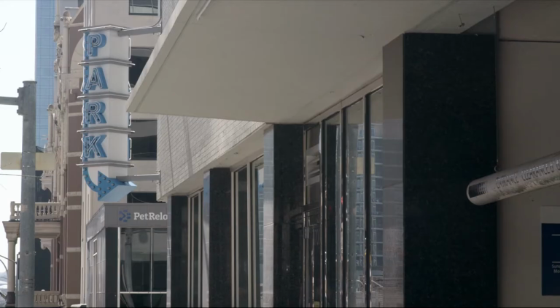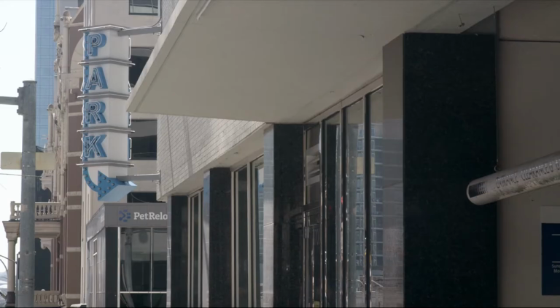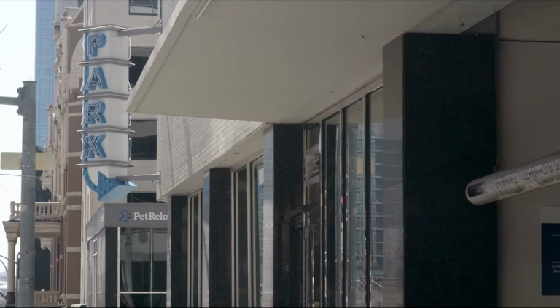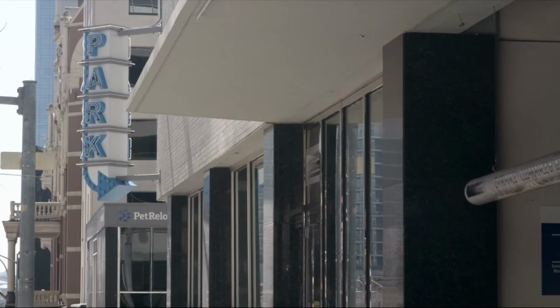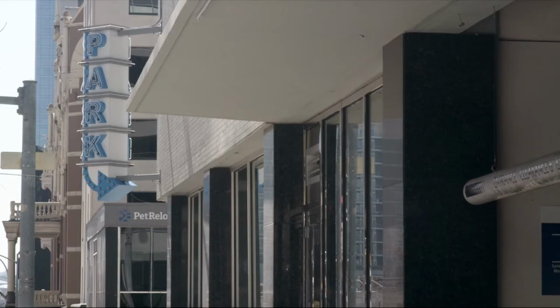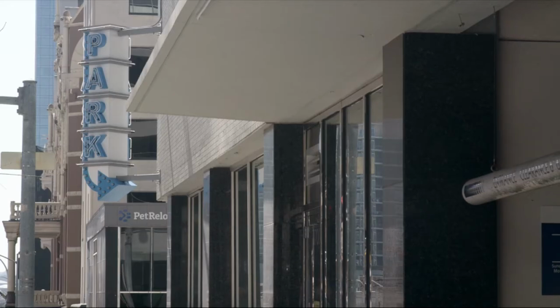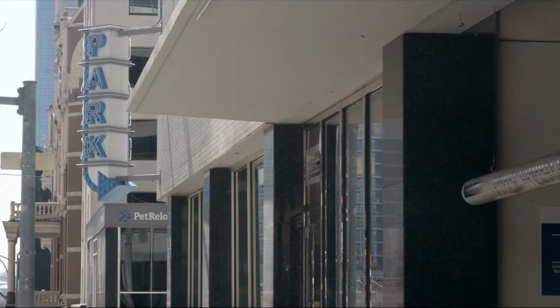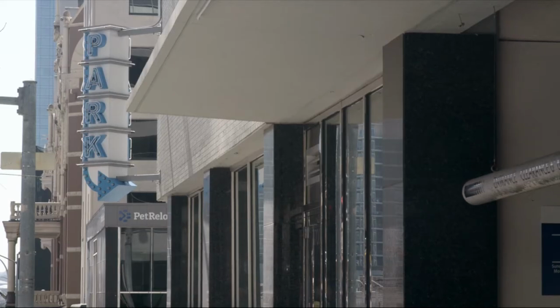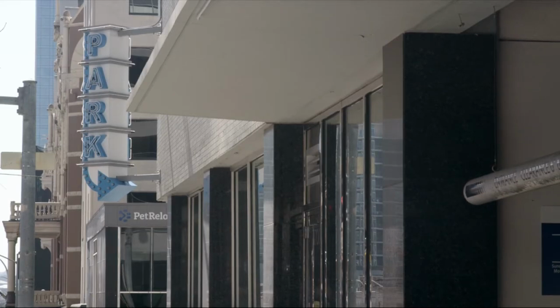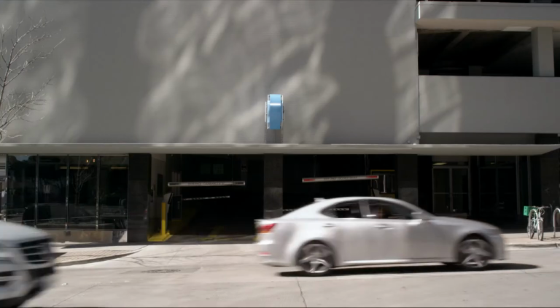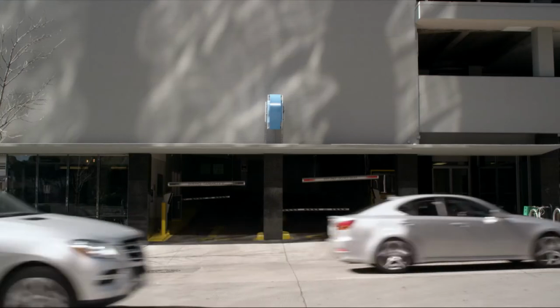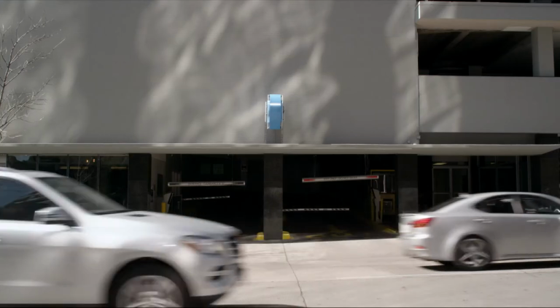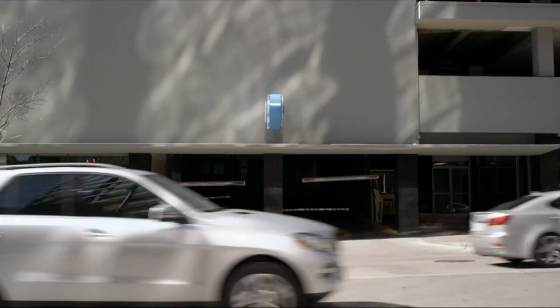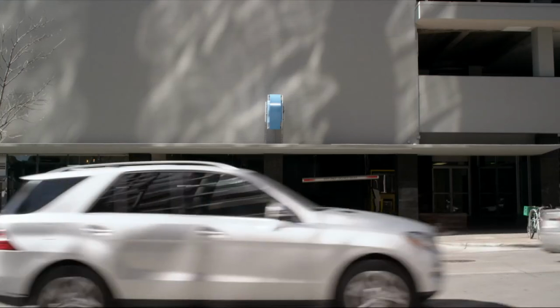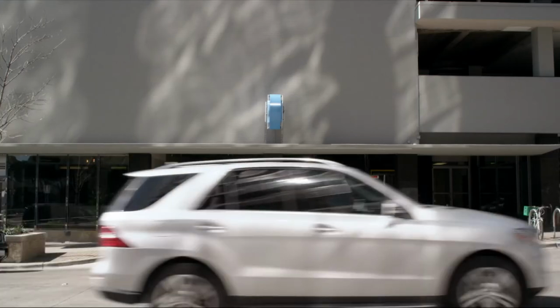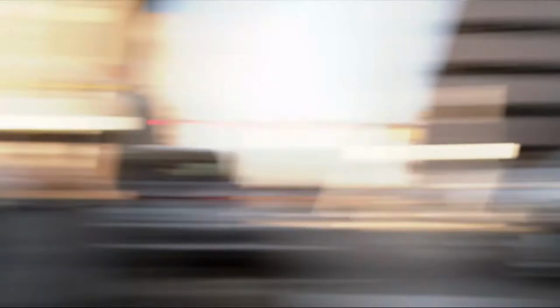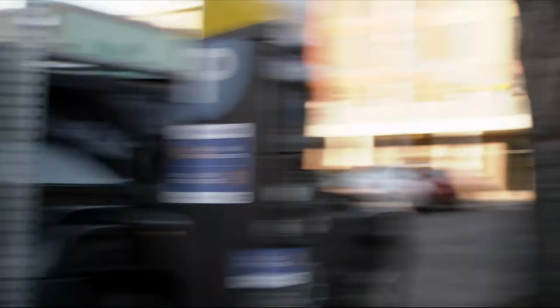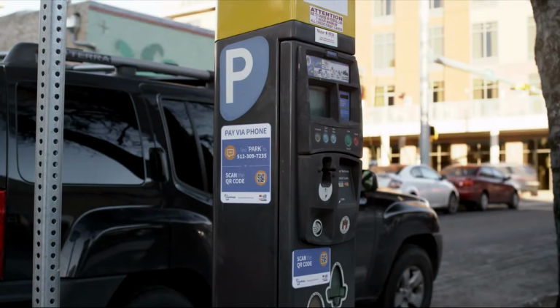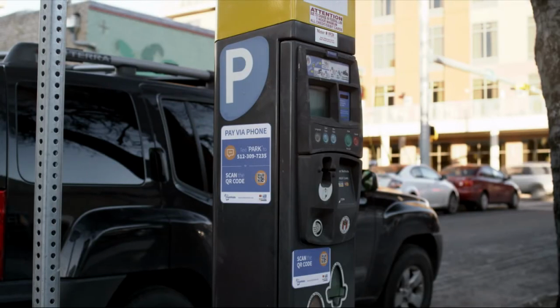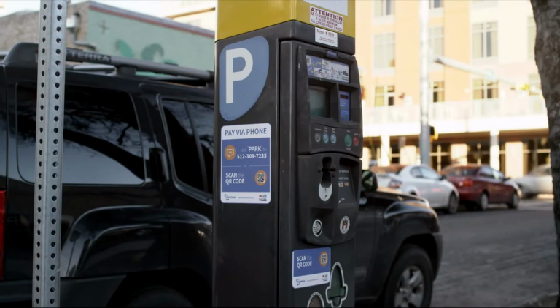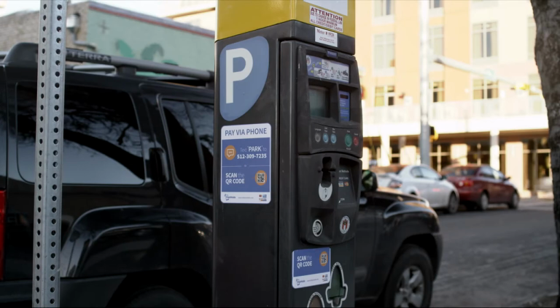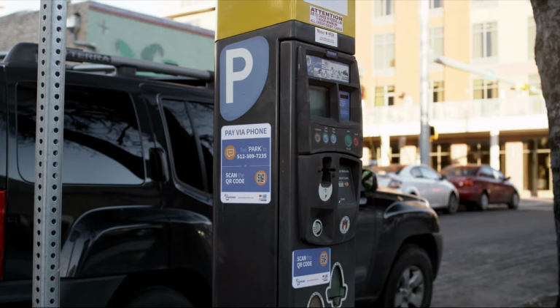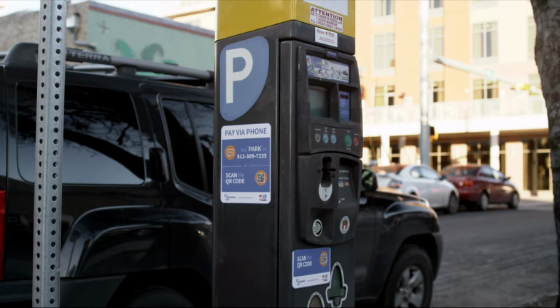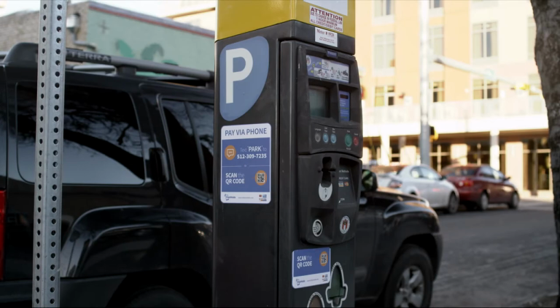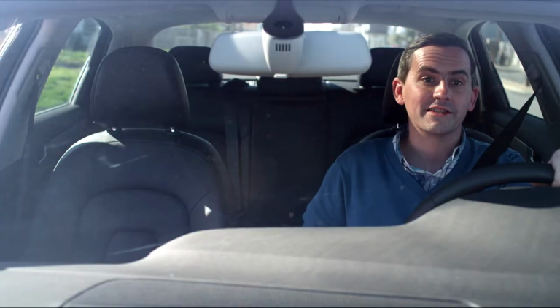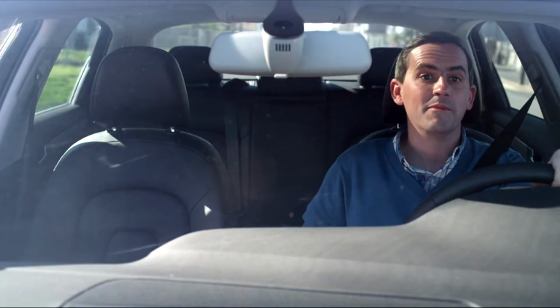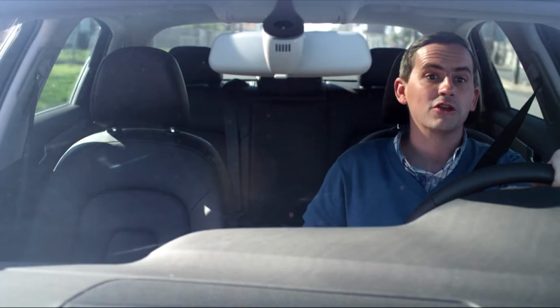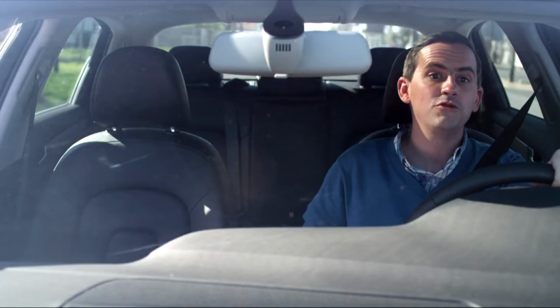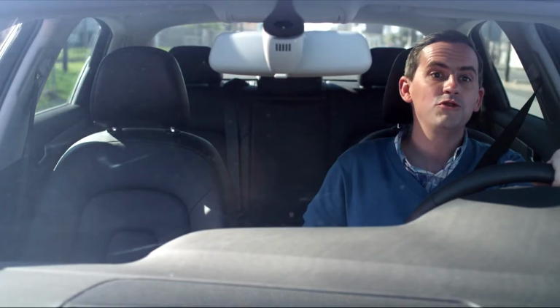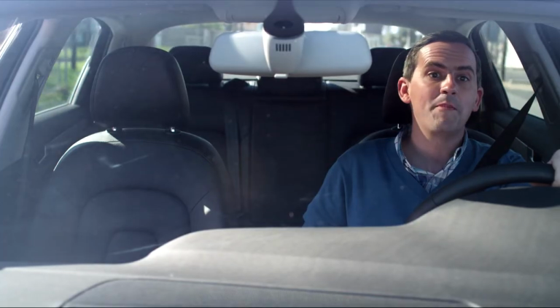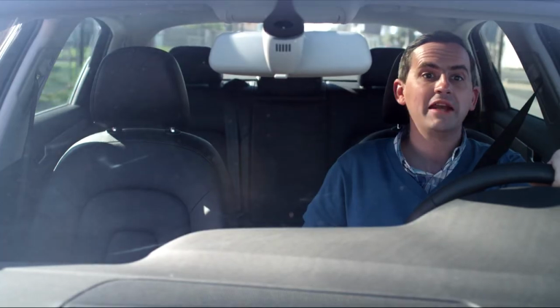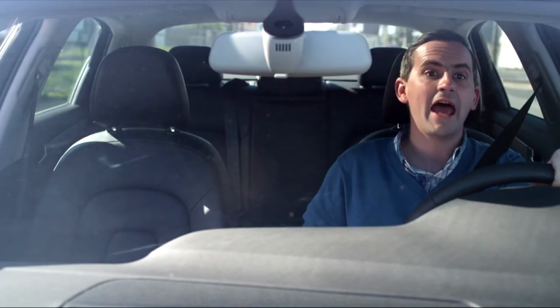One of the most annoying things about driving is parking. The whole process can be a huge pain.